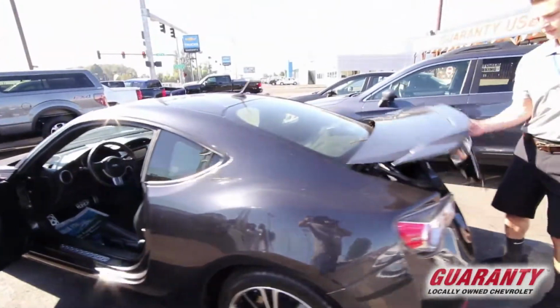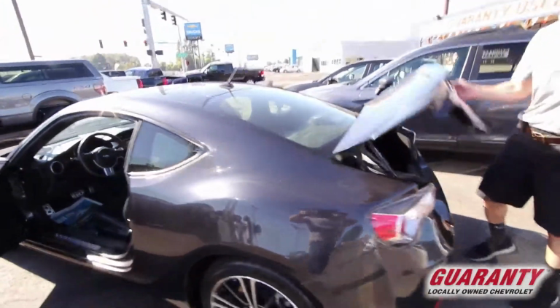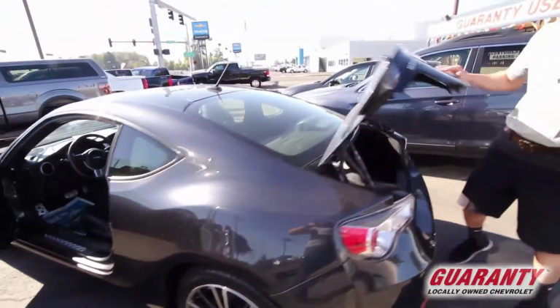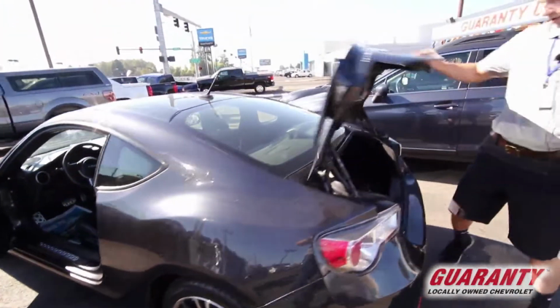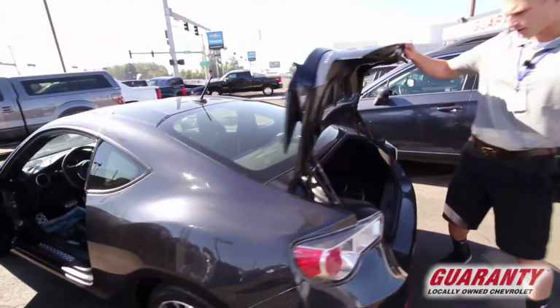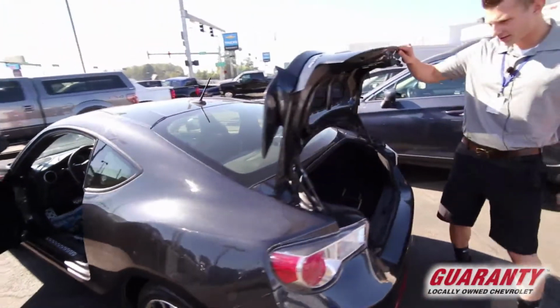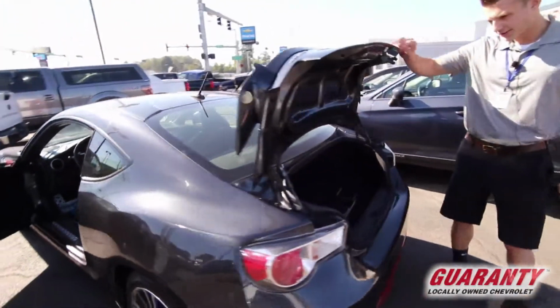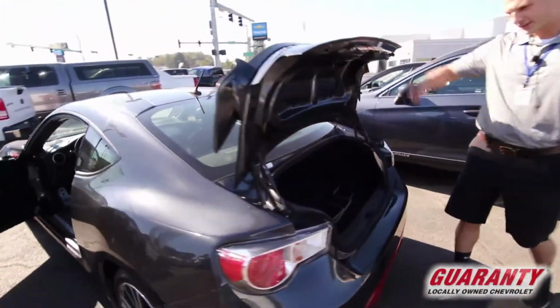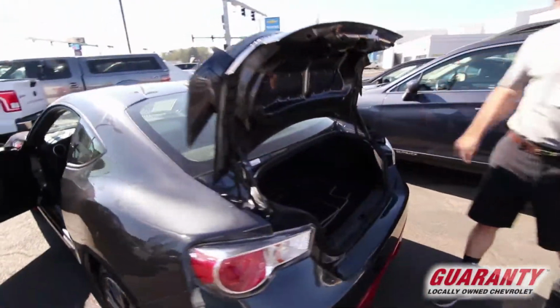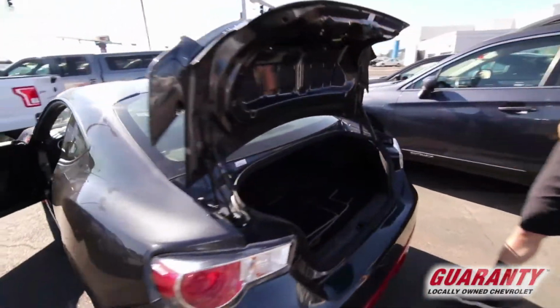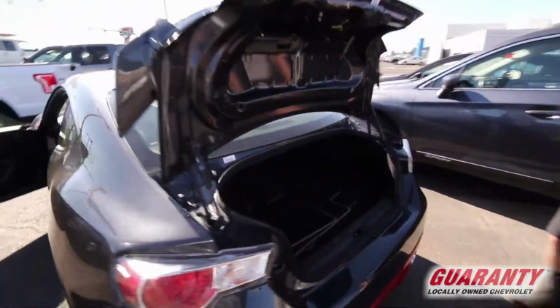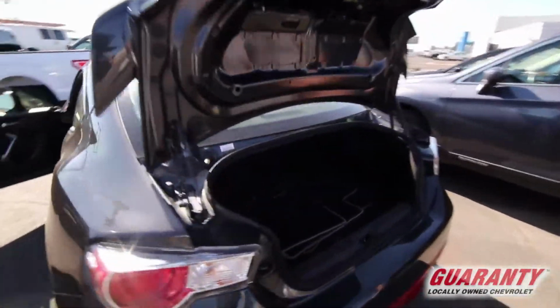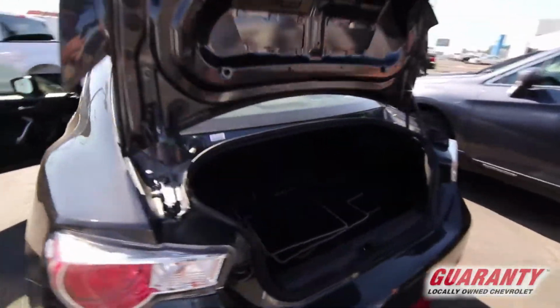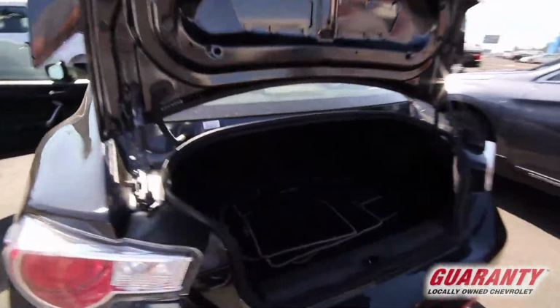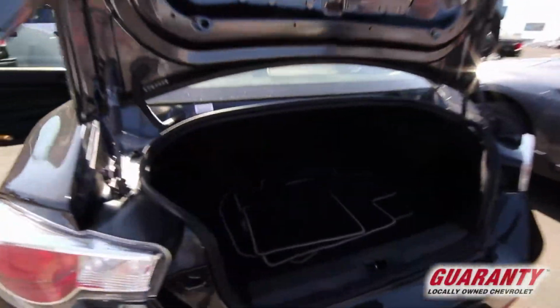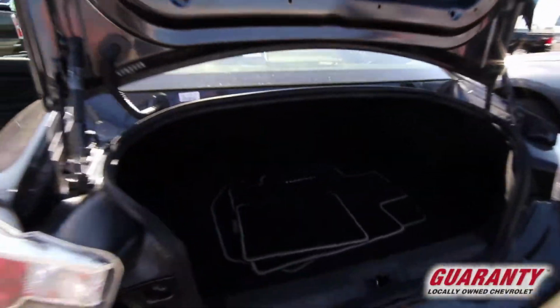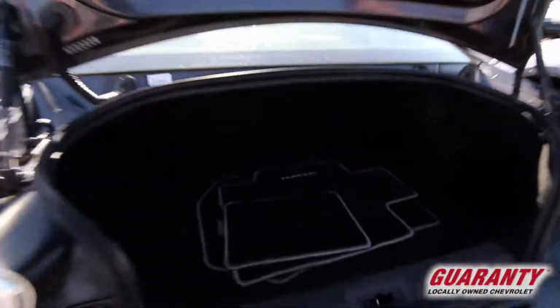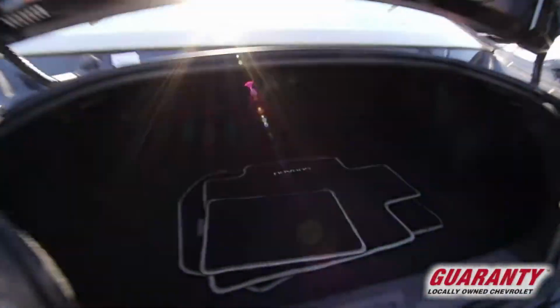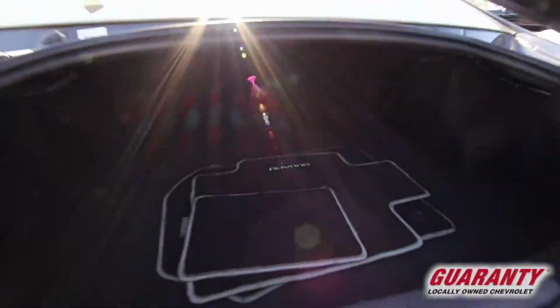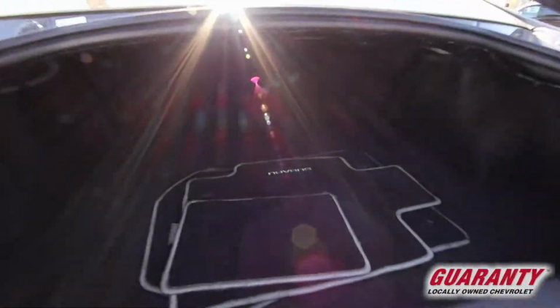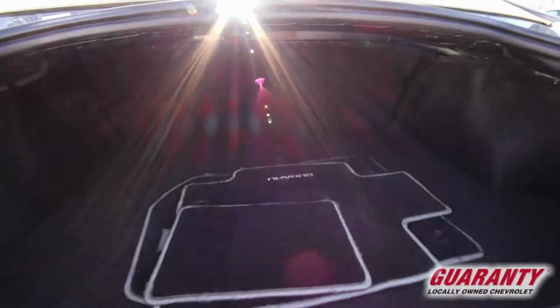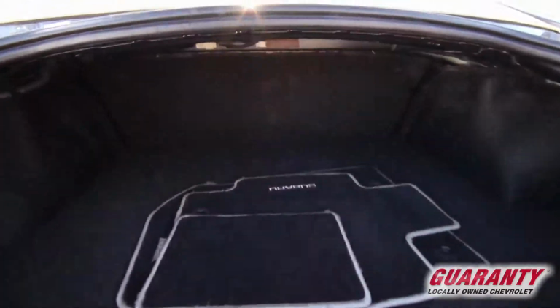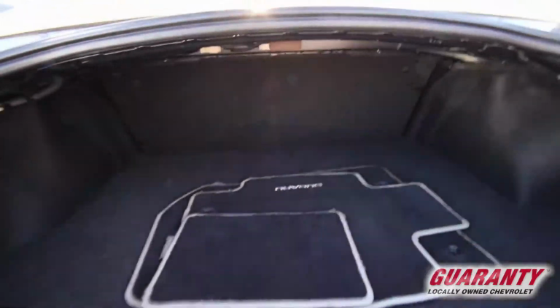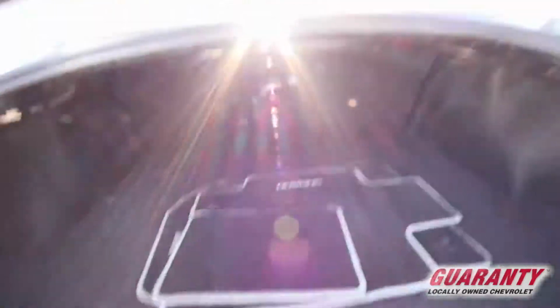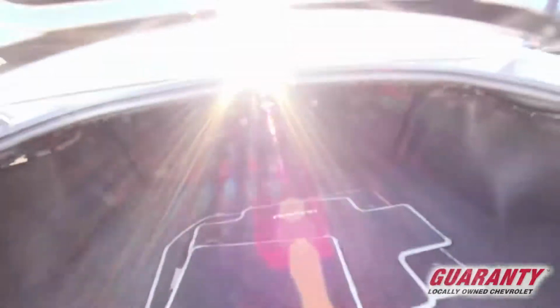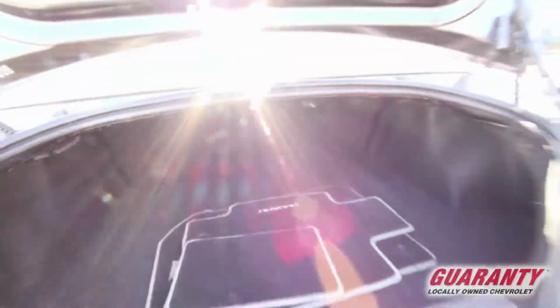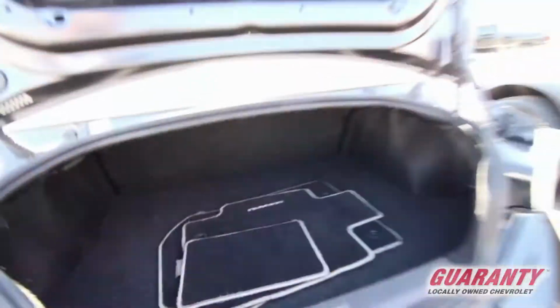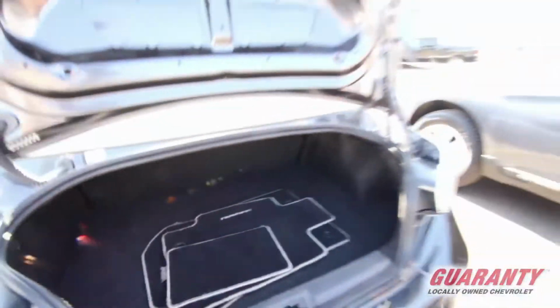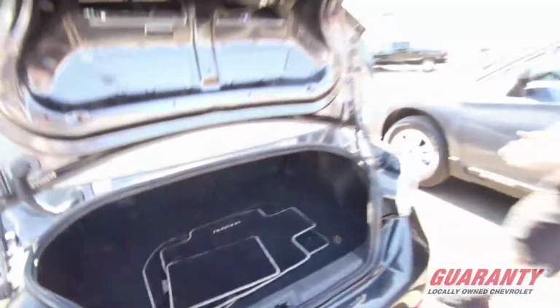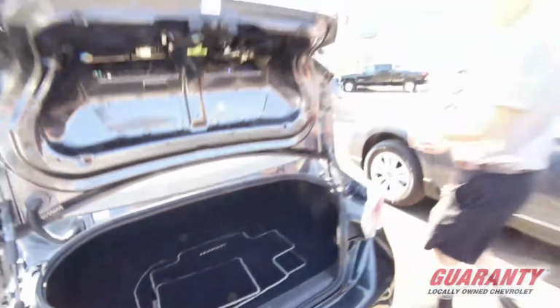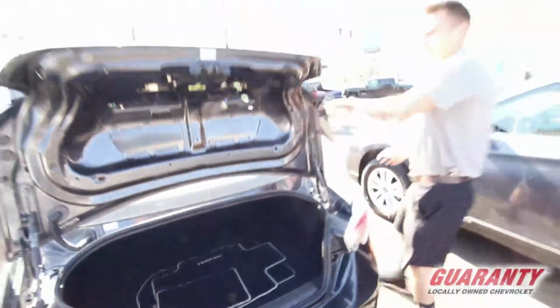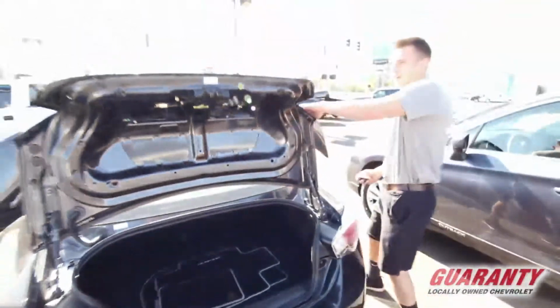Let me show you the trunk. Not super big, but it is a sporty car.